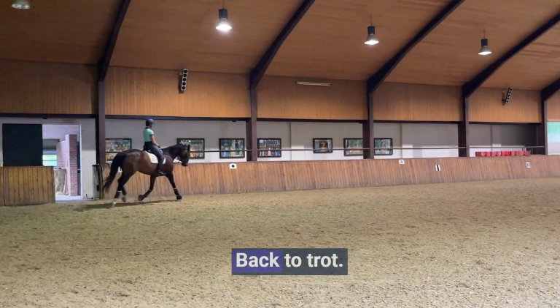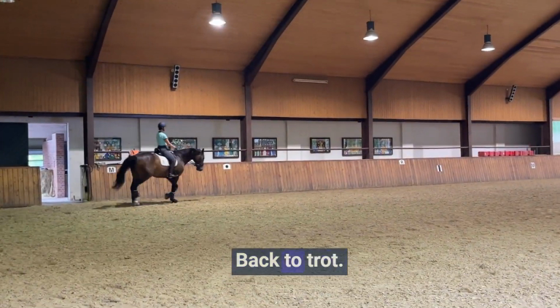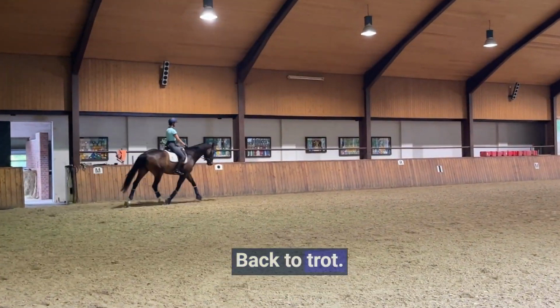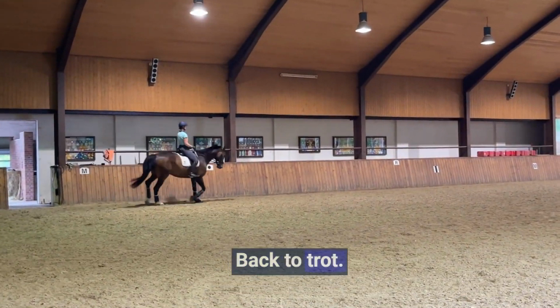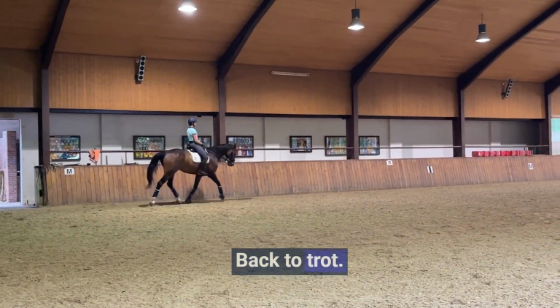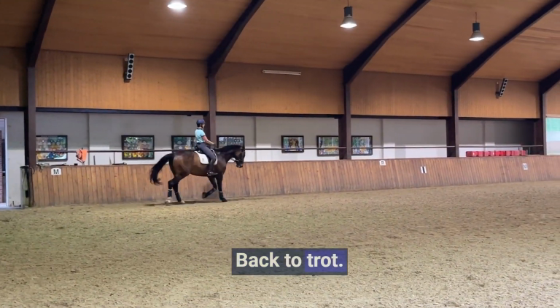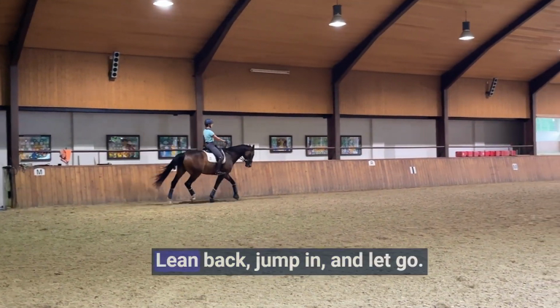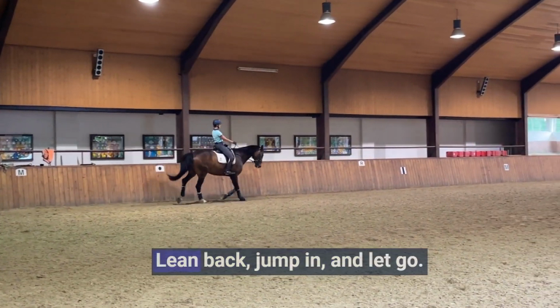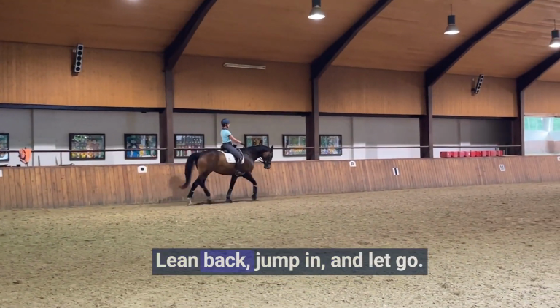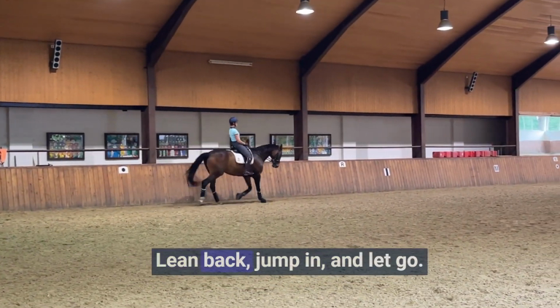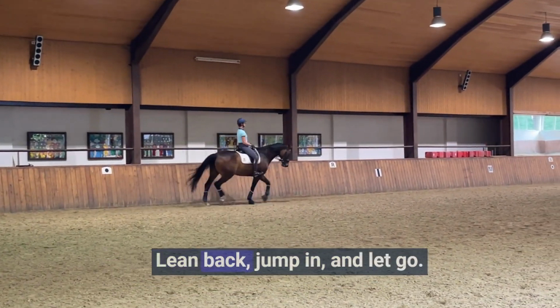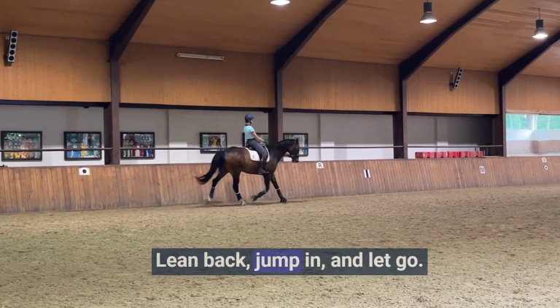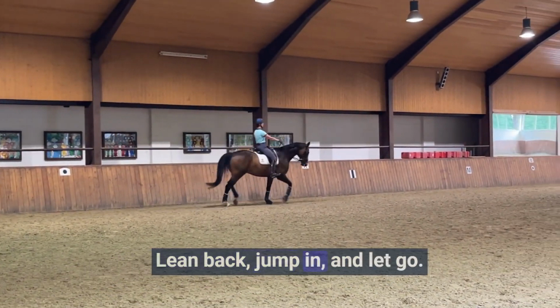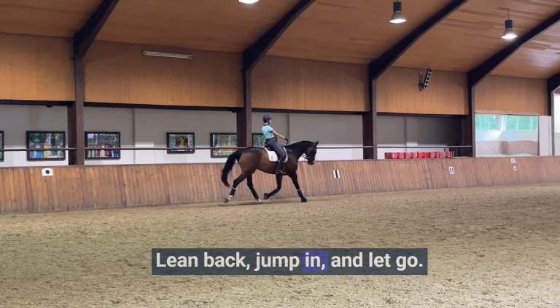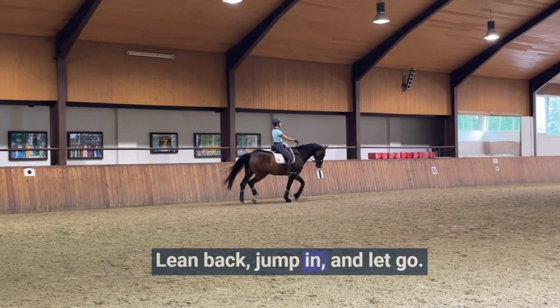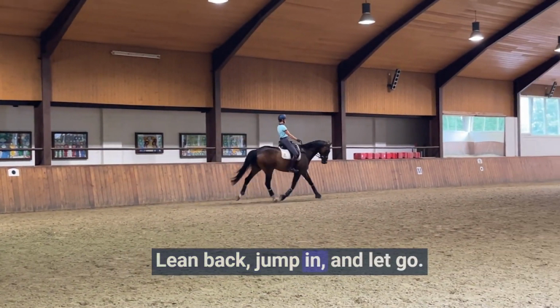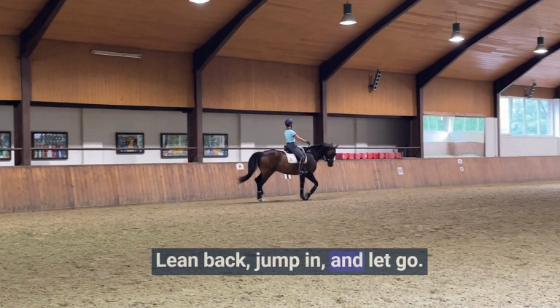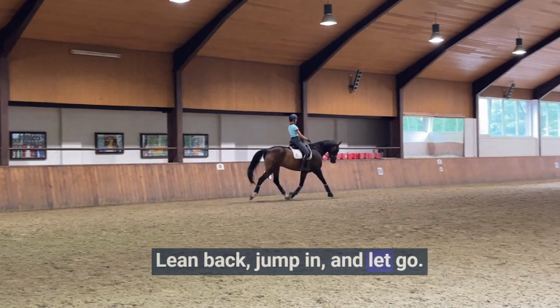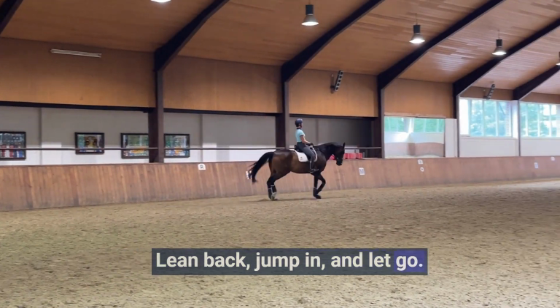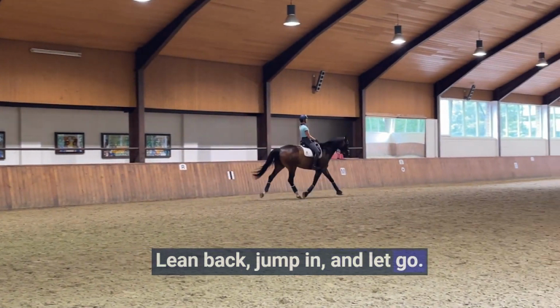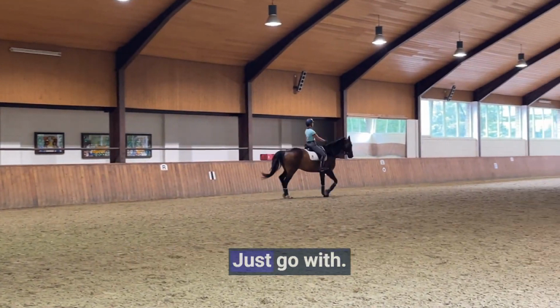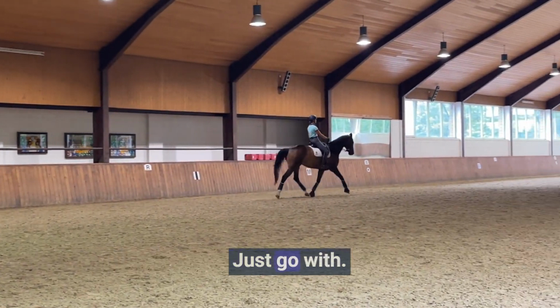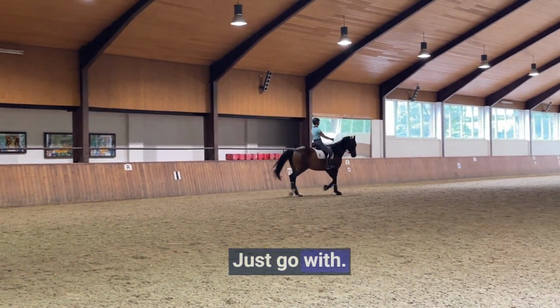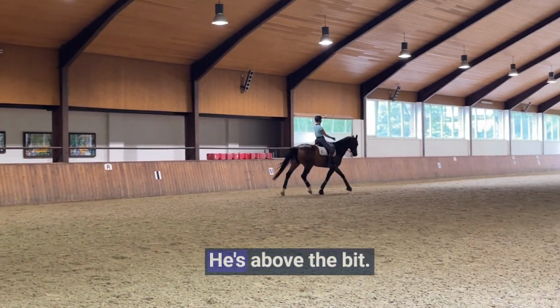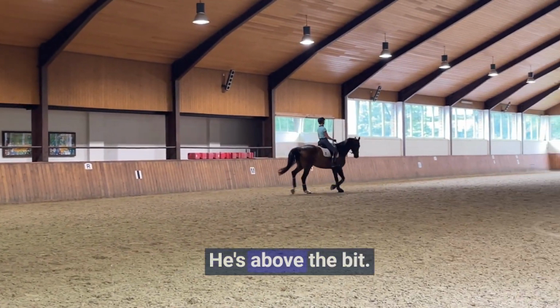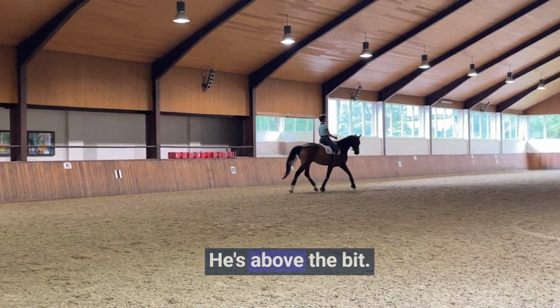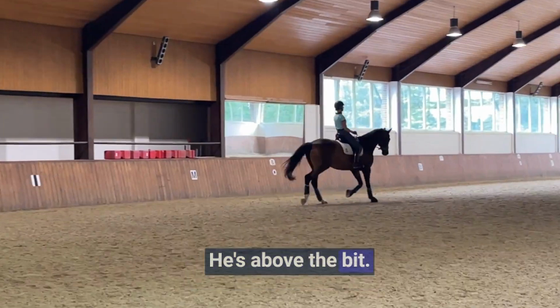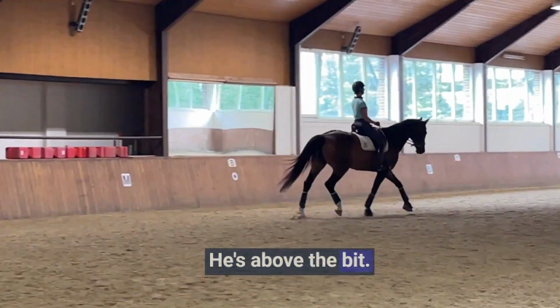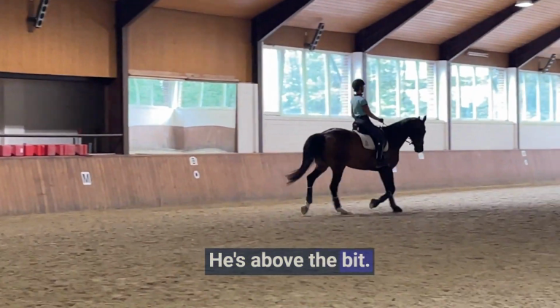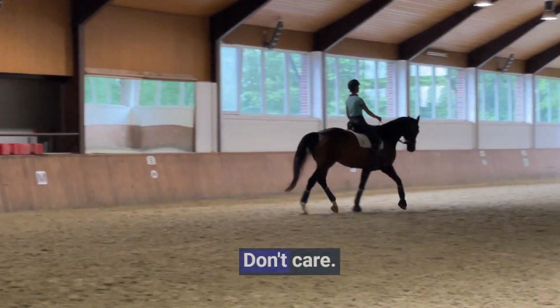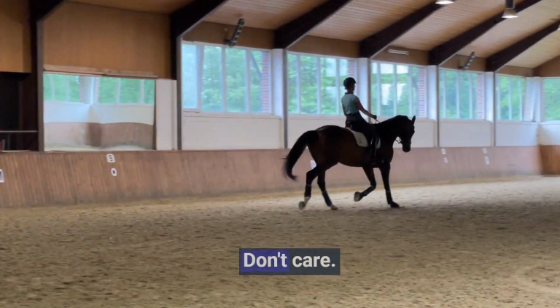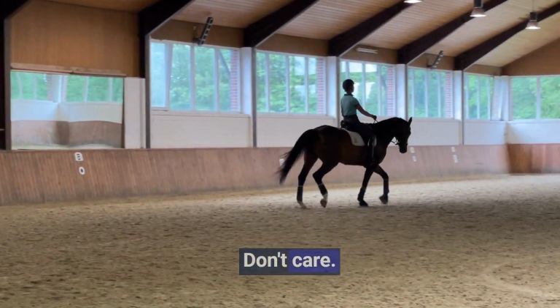Back to trot. Lean back, jump in and let go. Just go with. He's above the bit. Don't care.